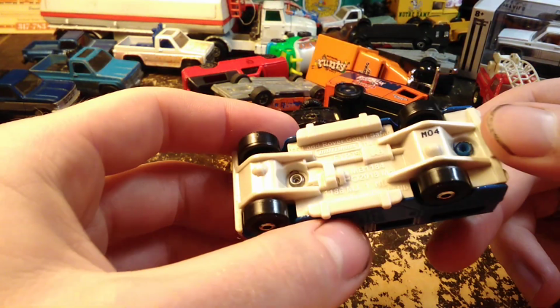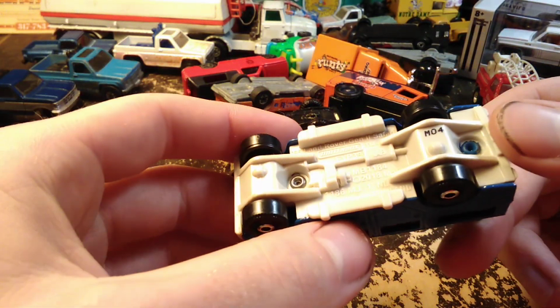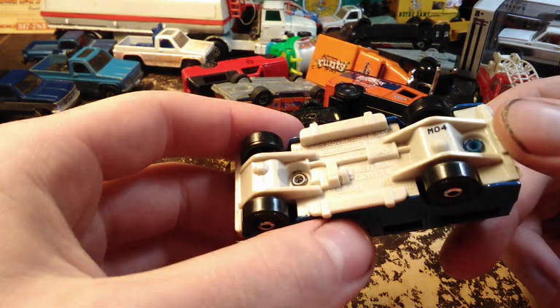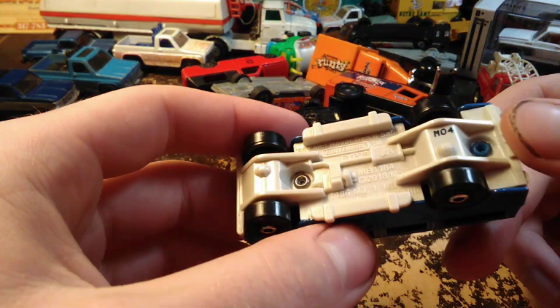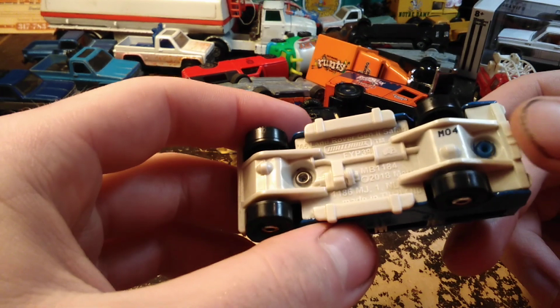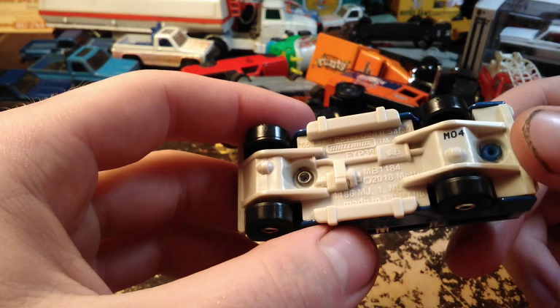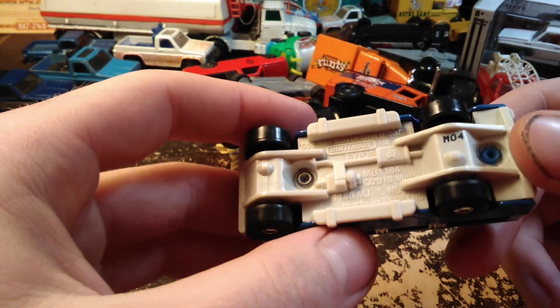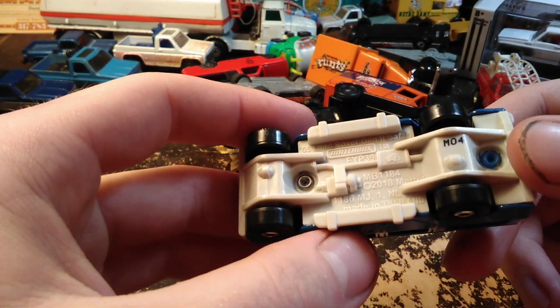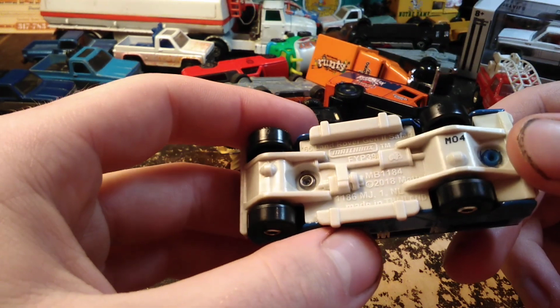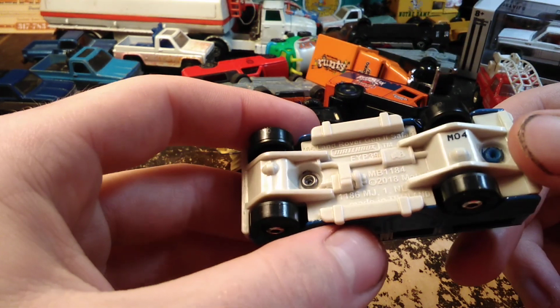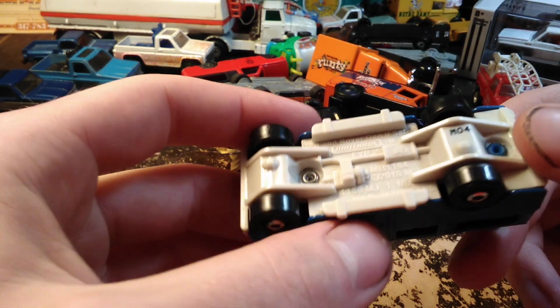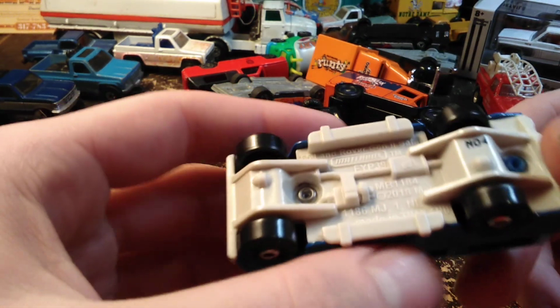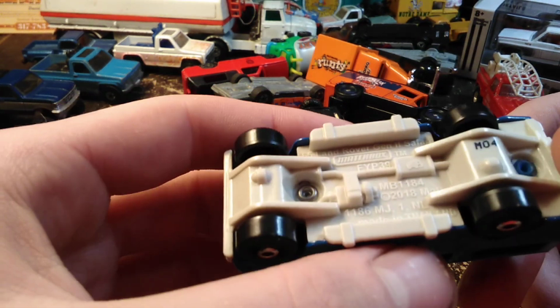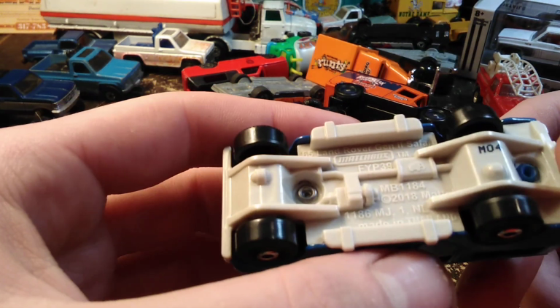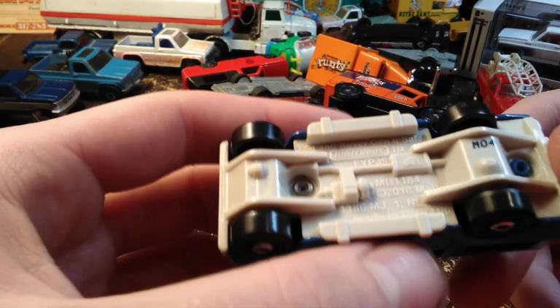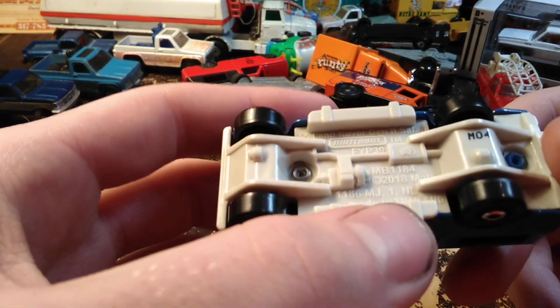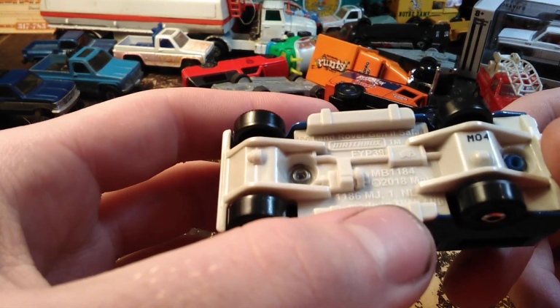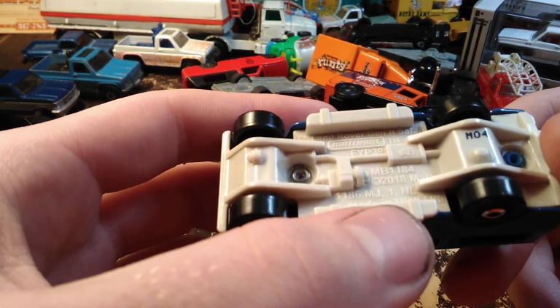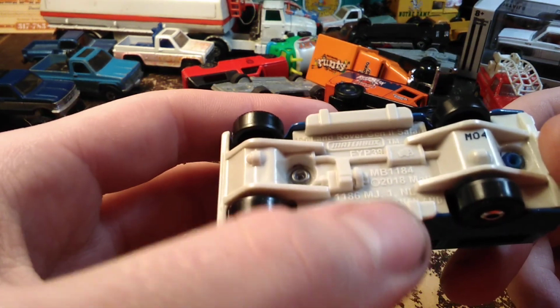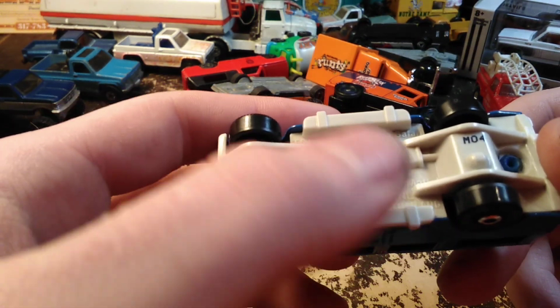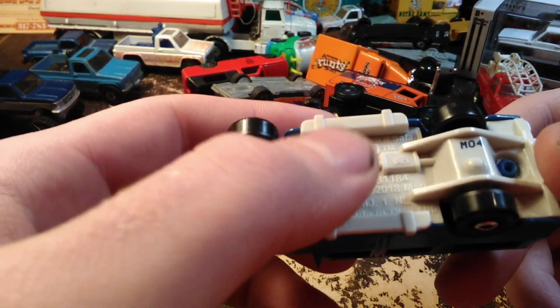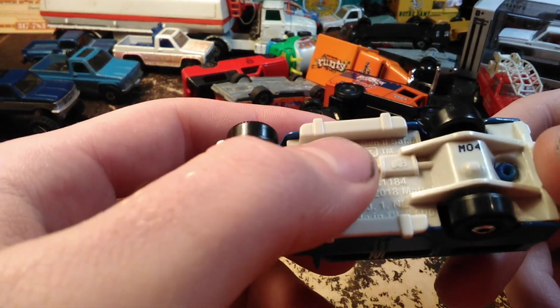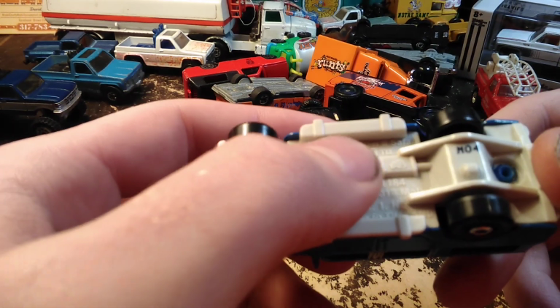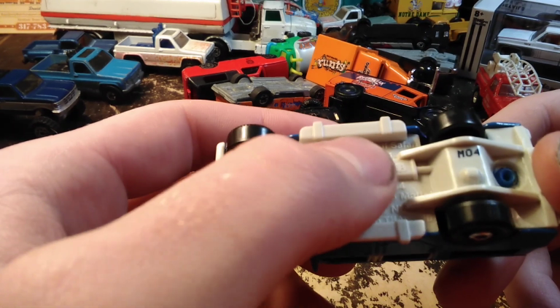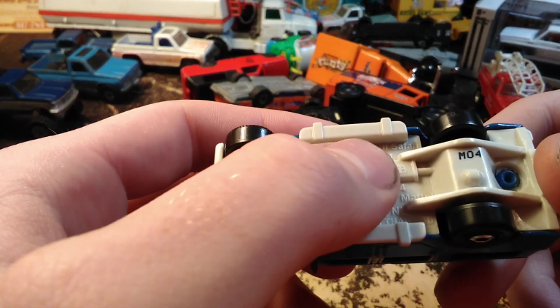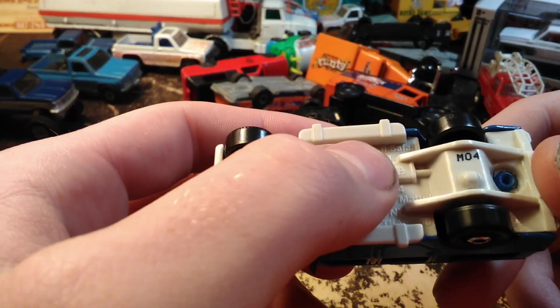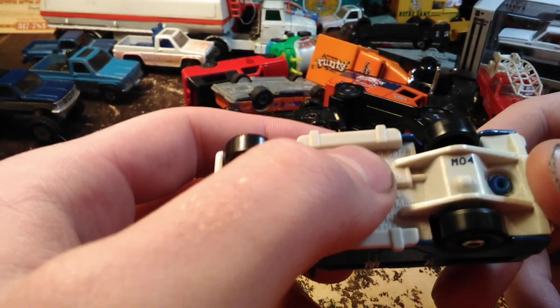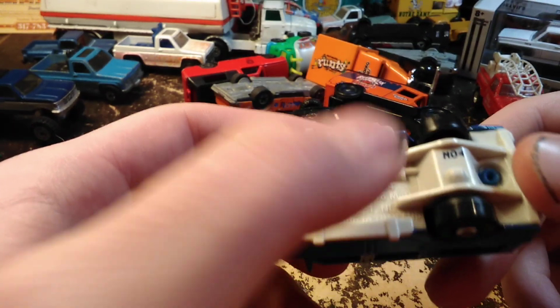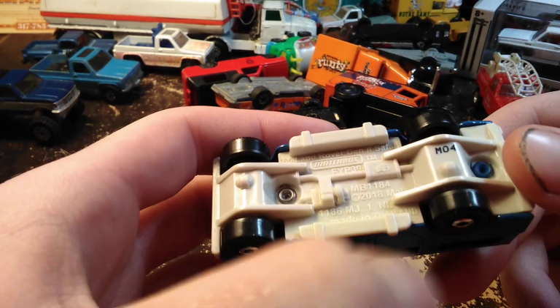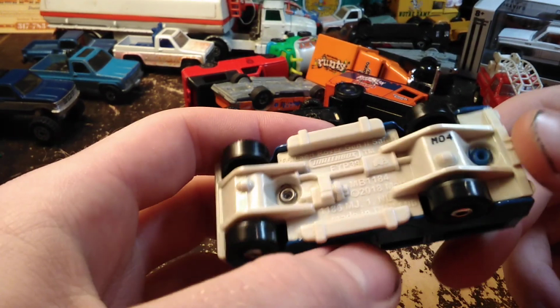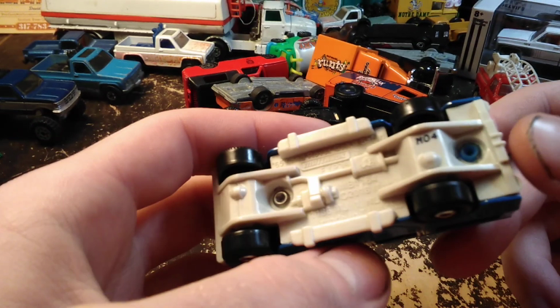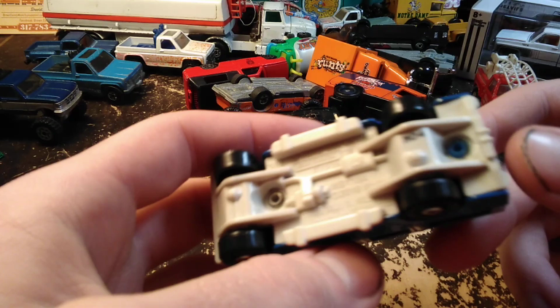That's the only reason I got this — I thought it was cool that they brought that back. It's a '65 Land Rover Generation 2 Safari.